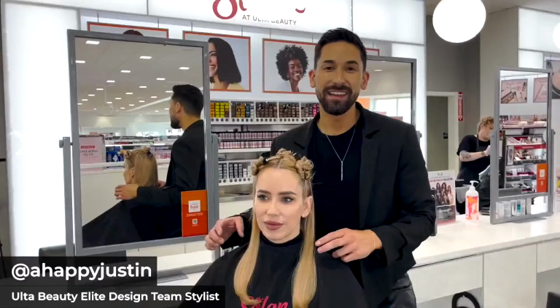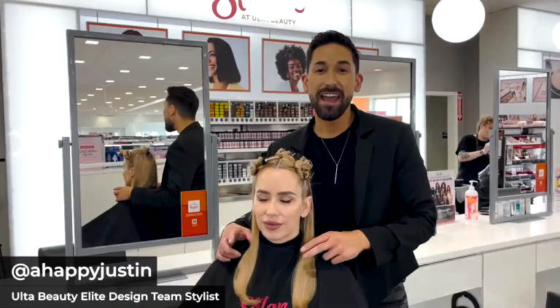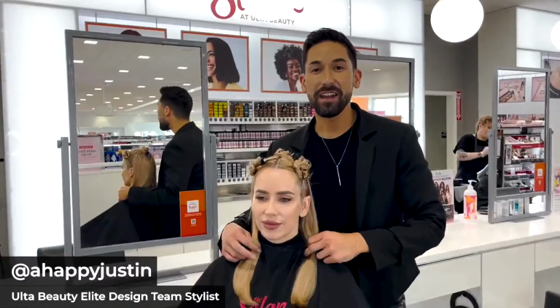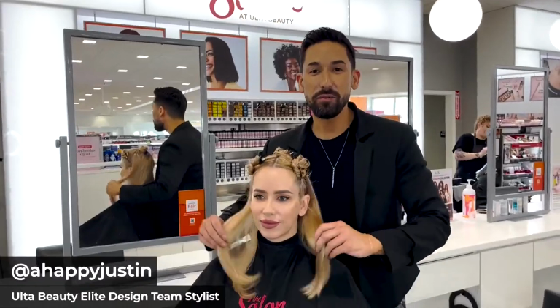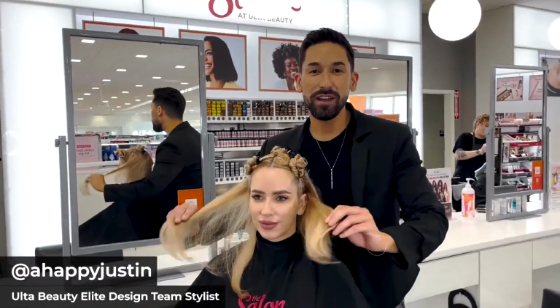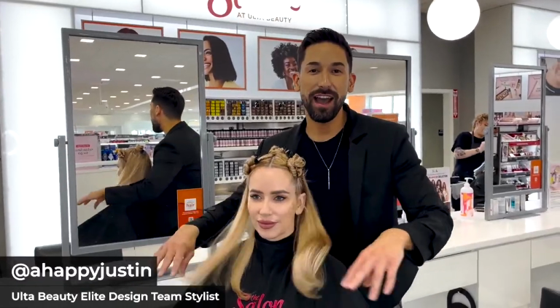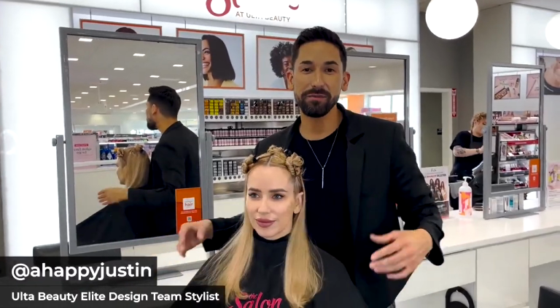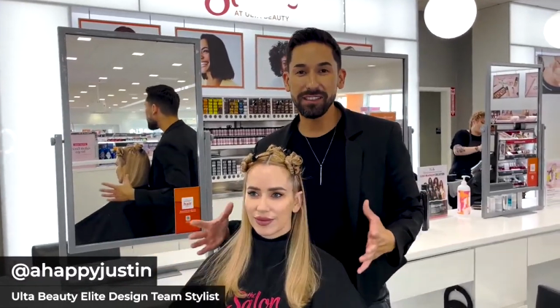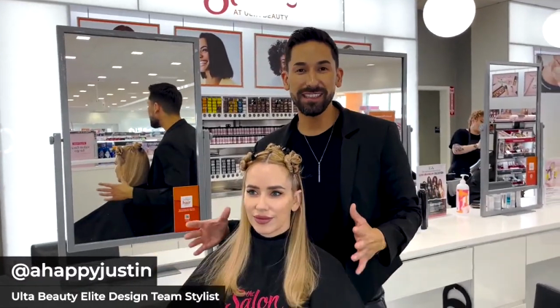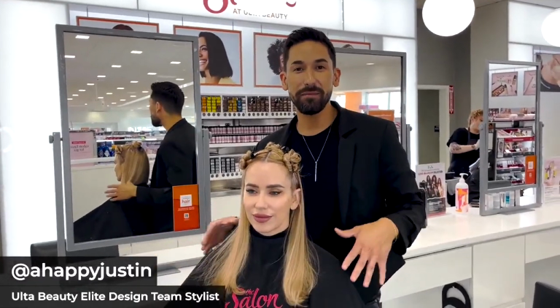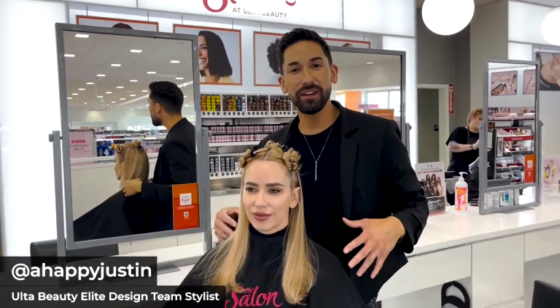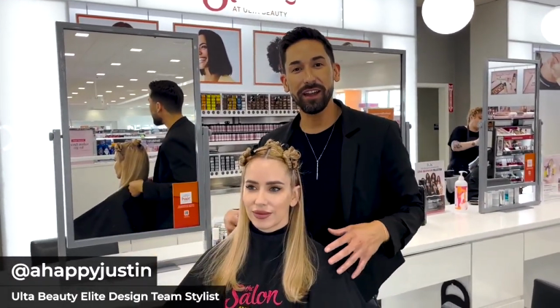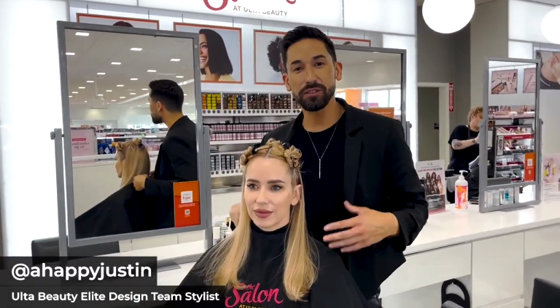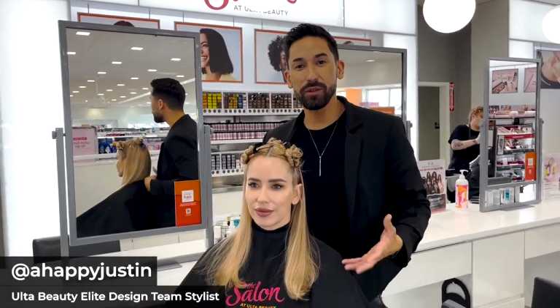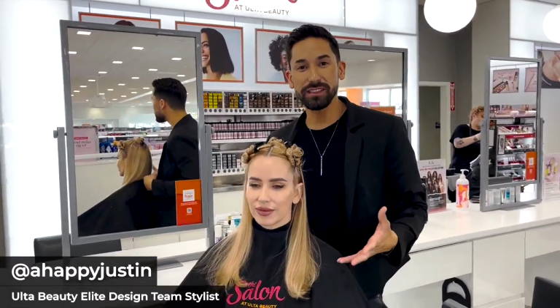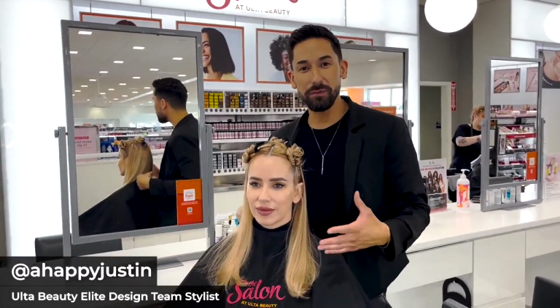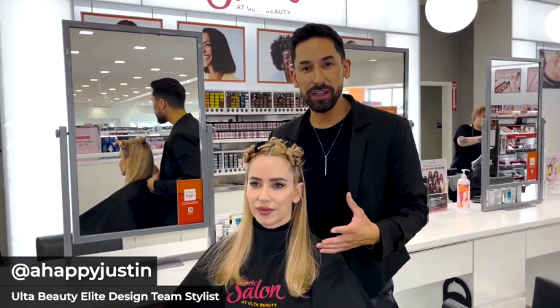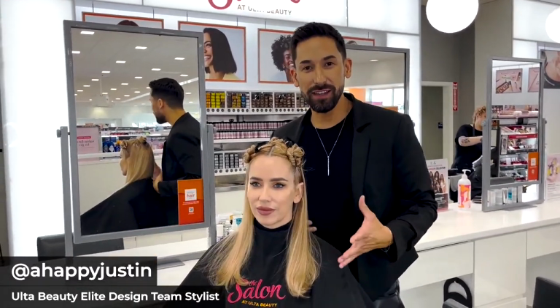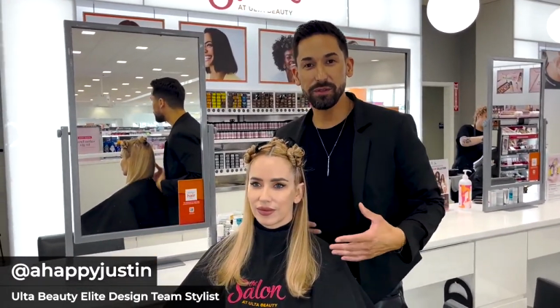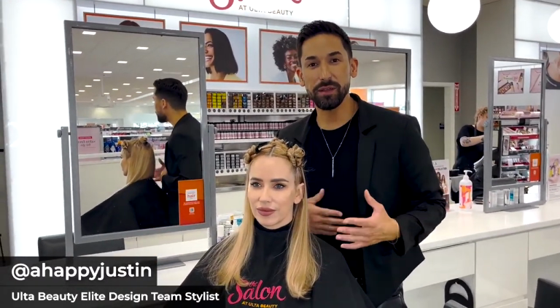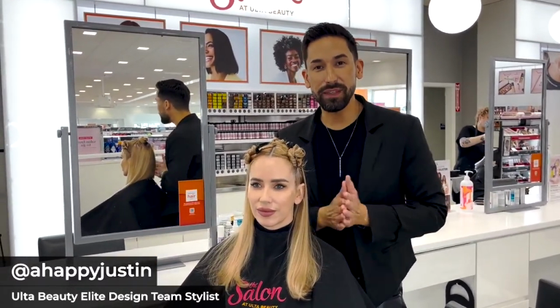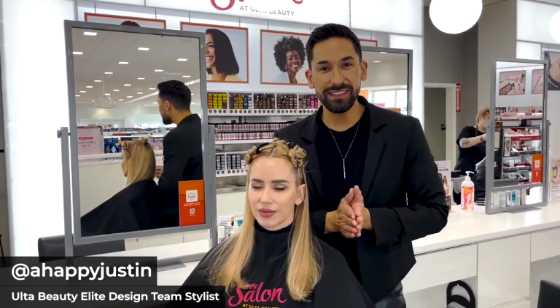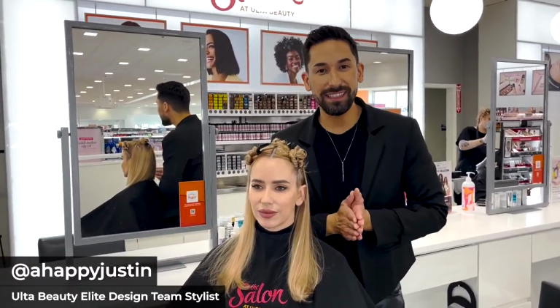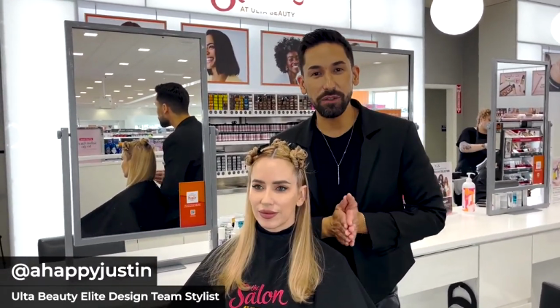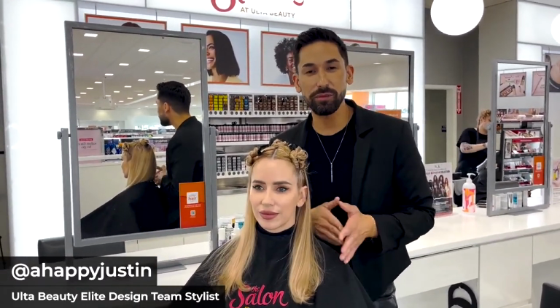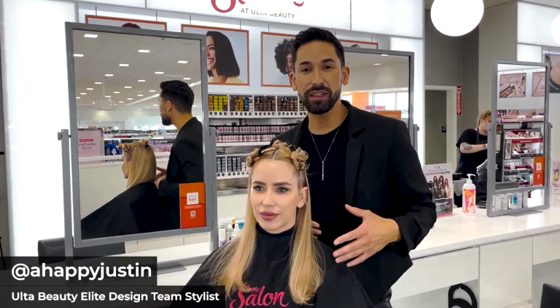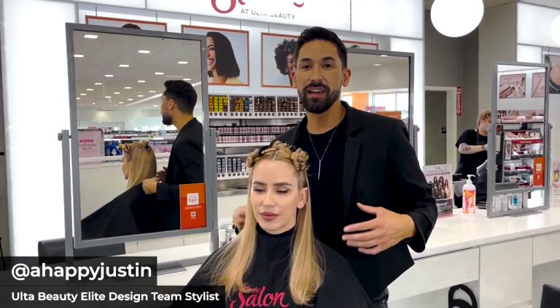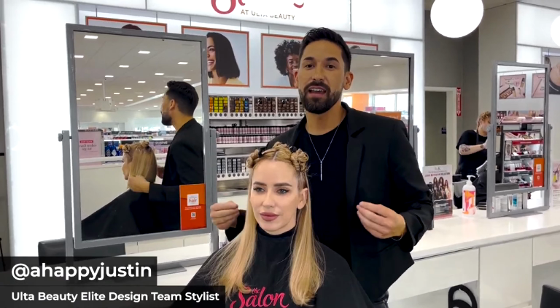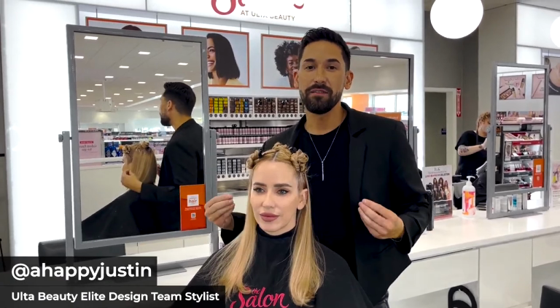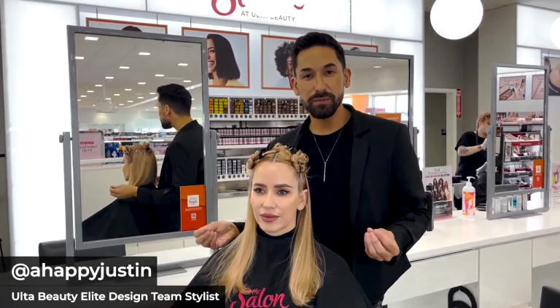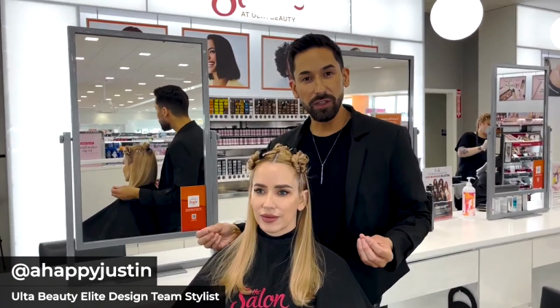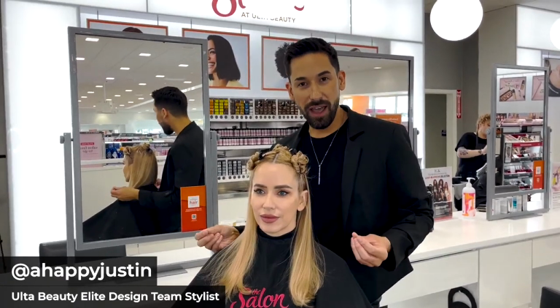Hey everyone, I'm Justin. I'm here at Ulta Beauty in Santa Monica doing the BTC Ulta Beauty Facebook Live.